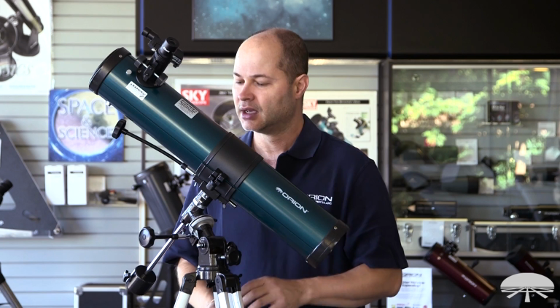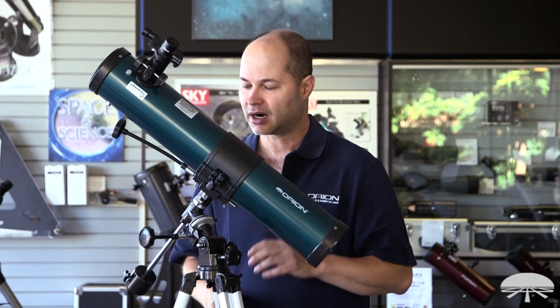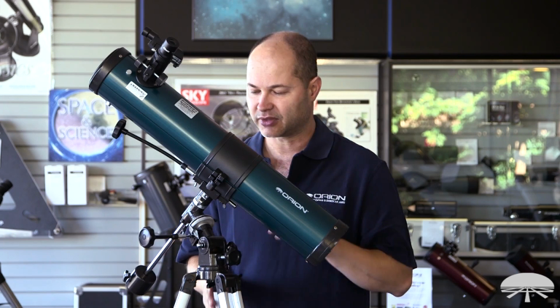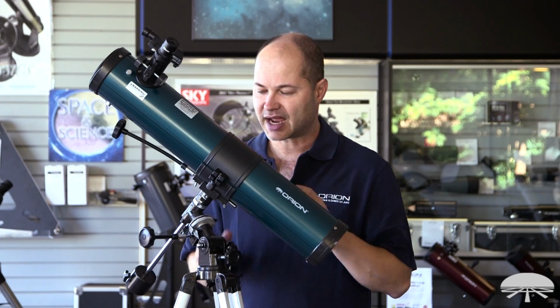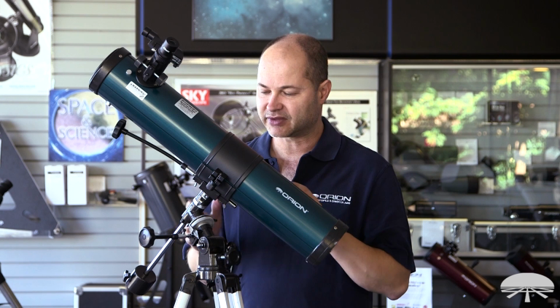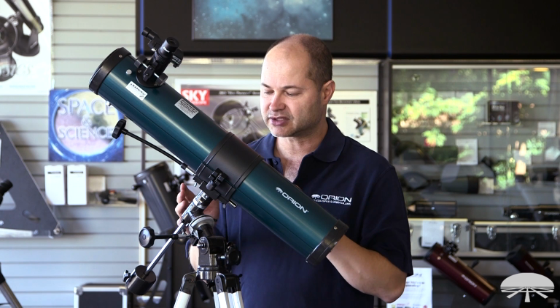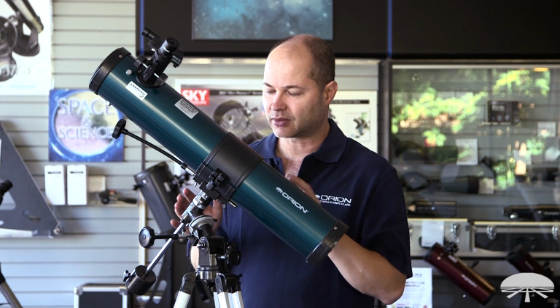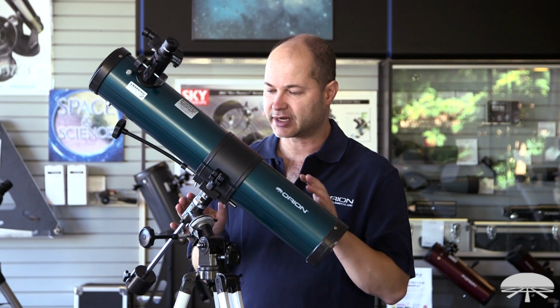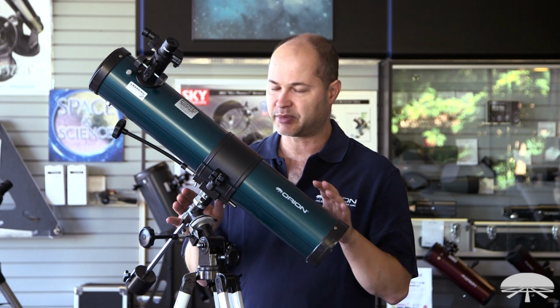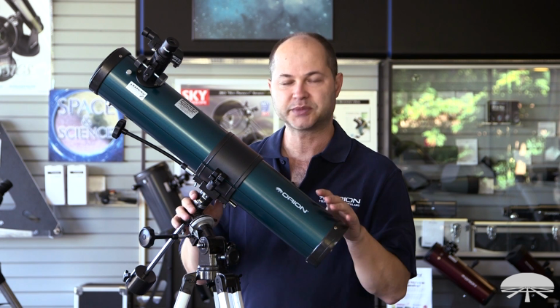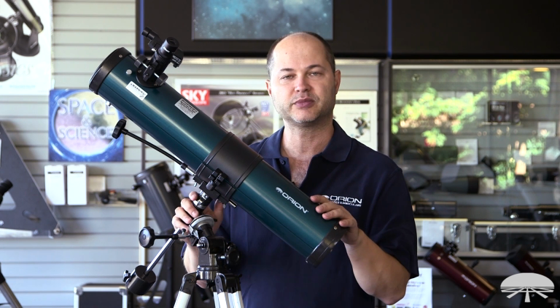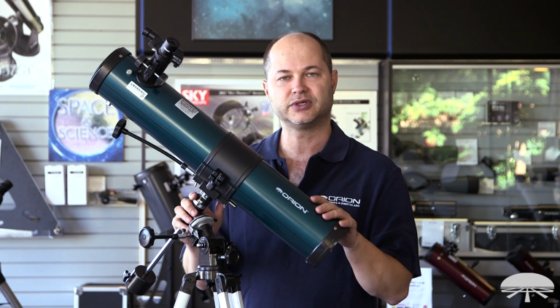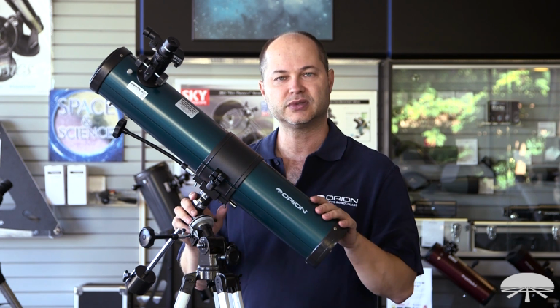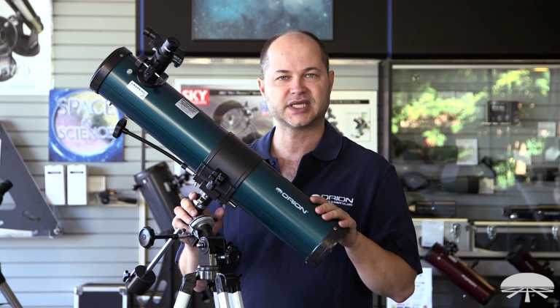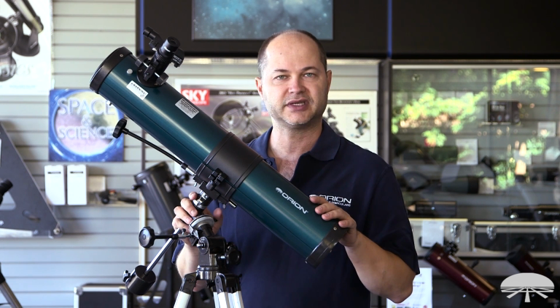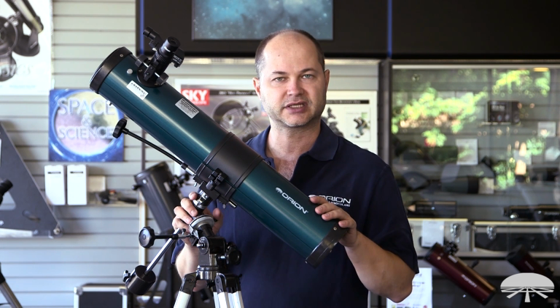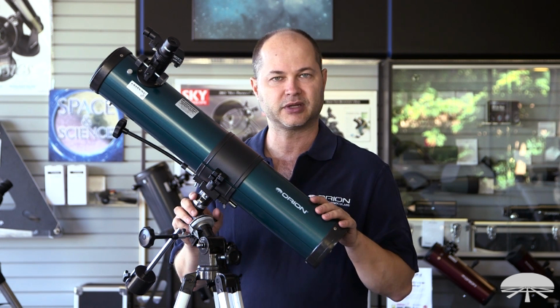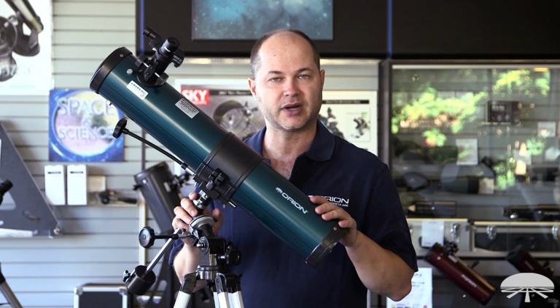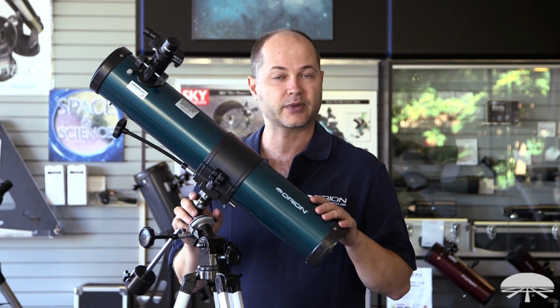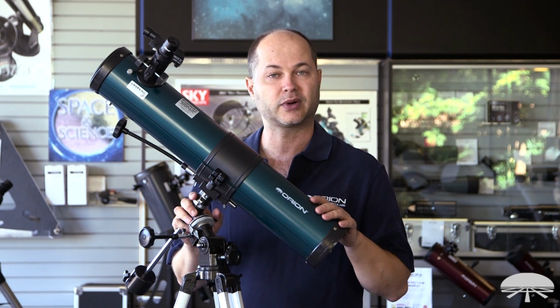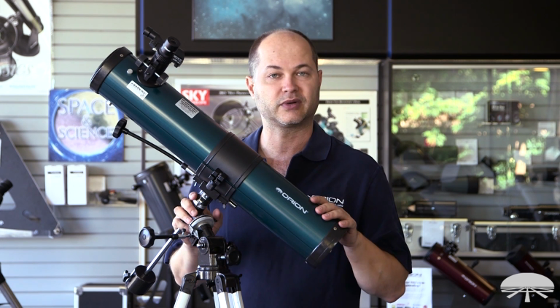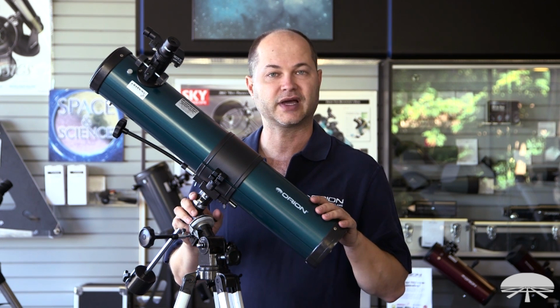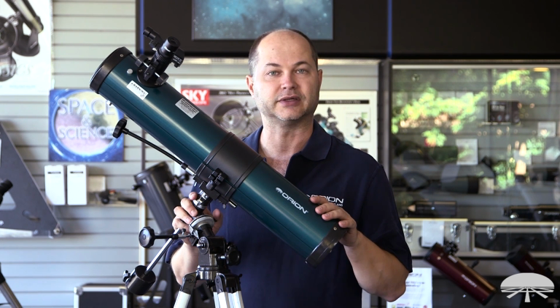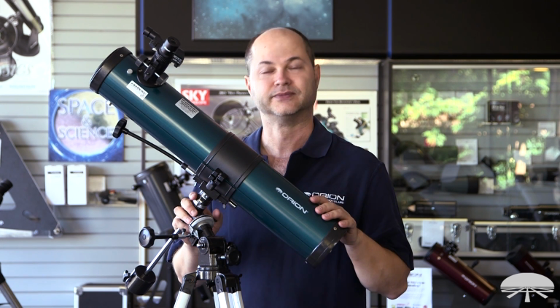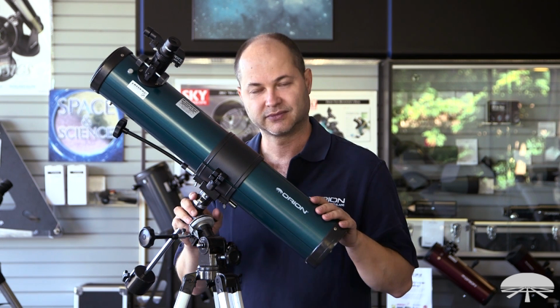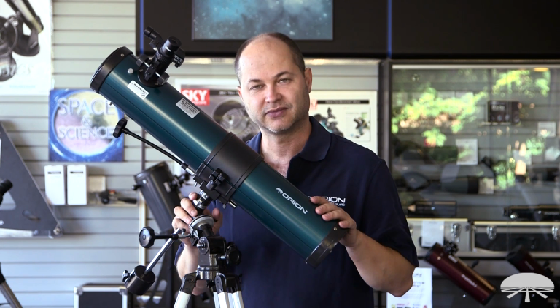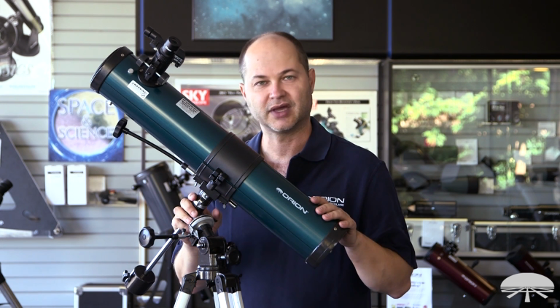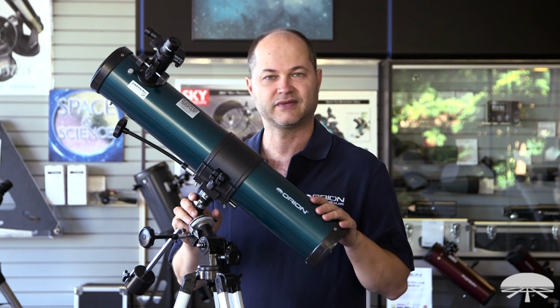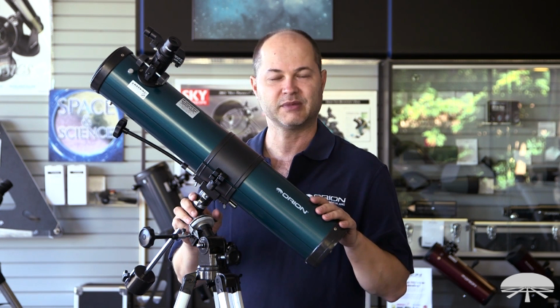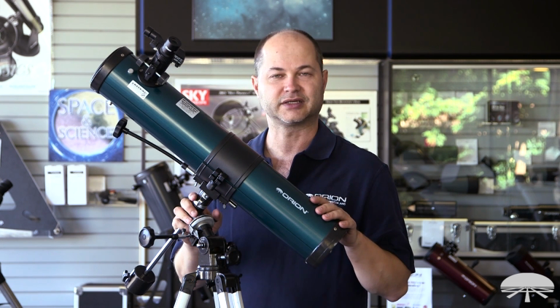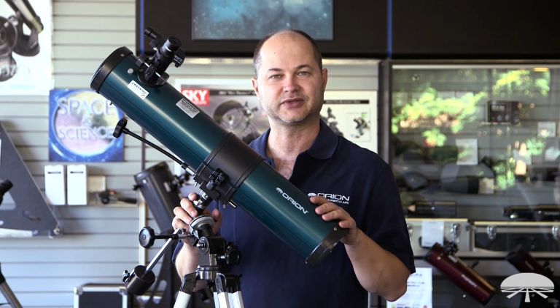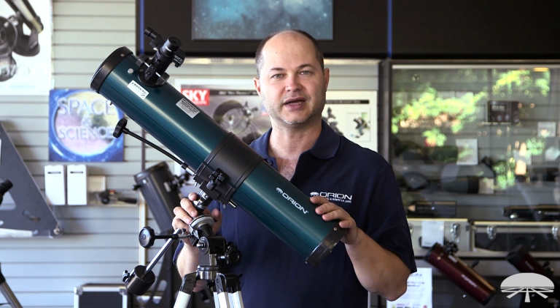Well, there you have it. This is the Orion Space Probe II 76mm equatorial reflector. Thank you very much. Clear skies.